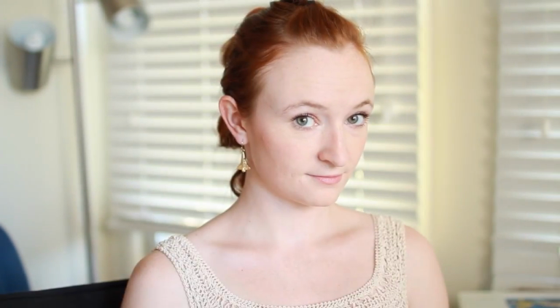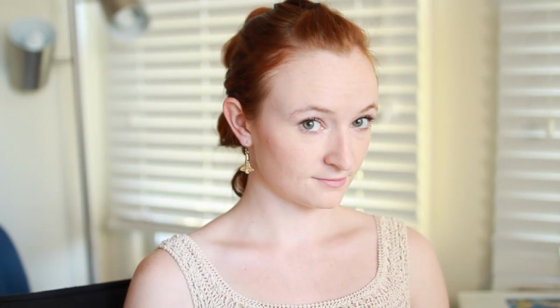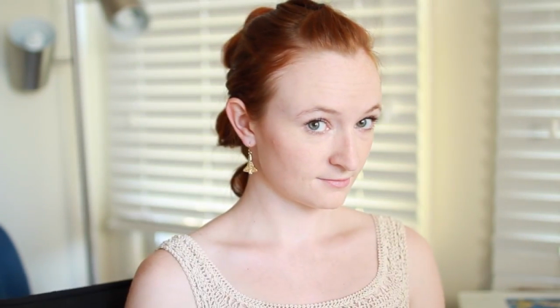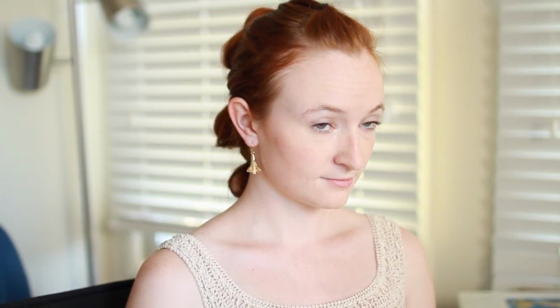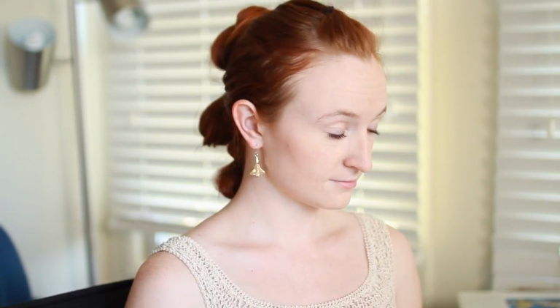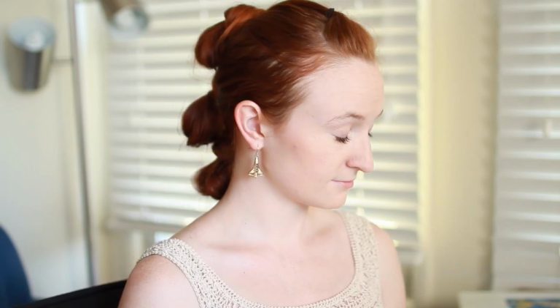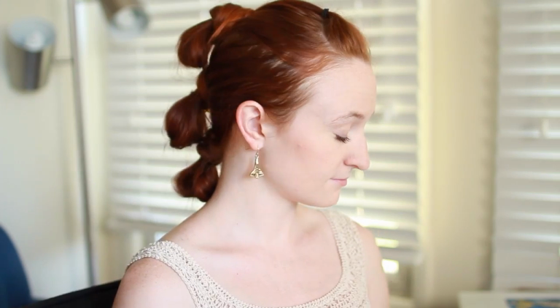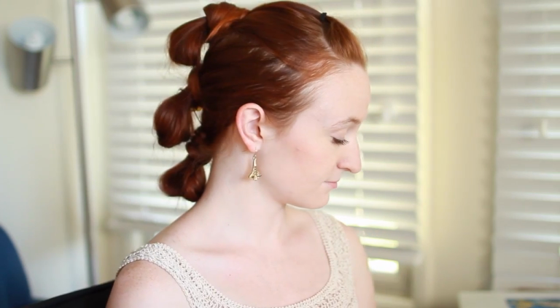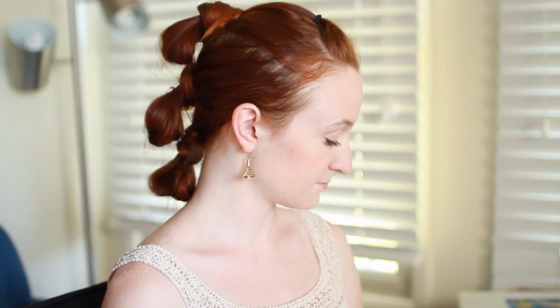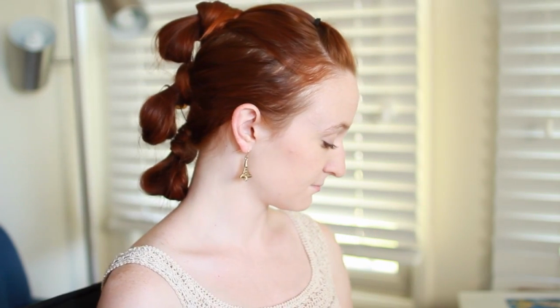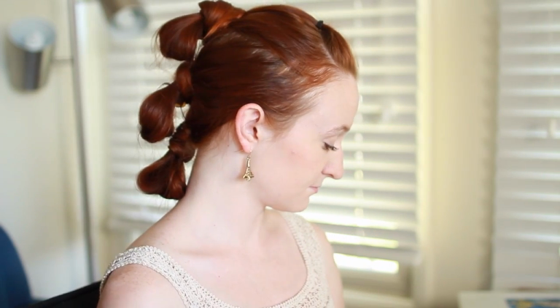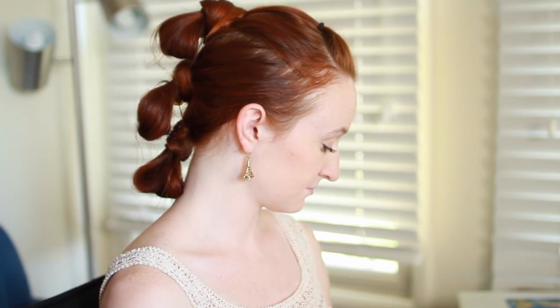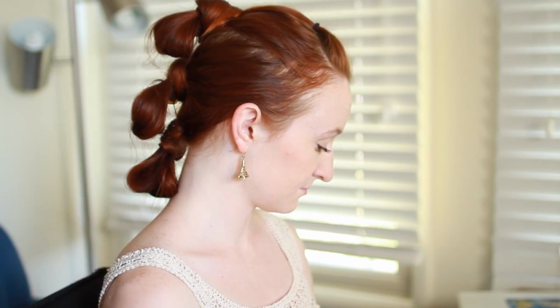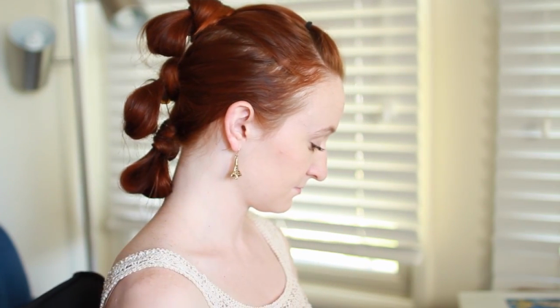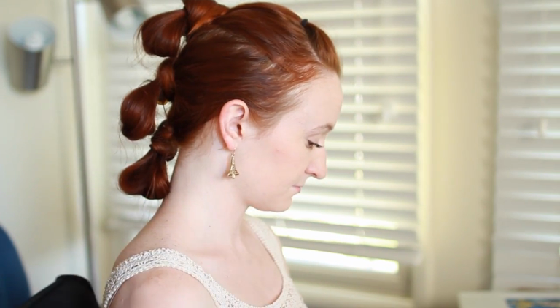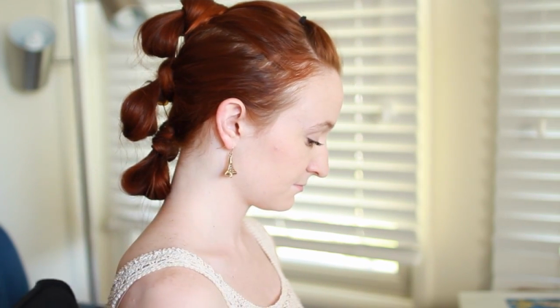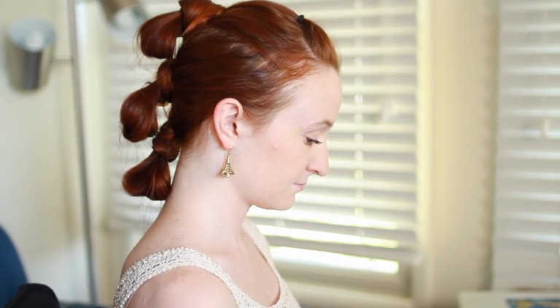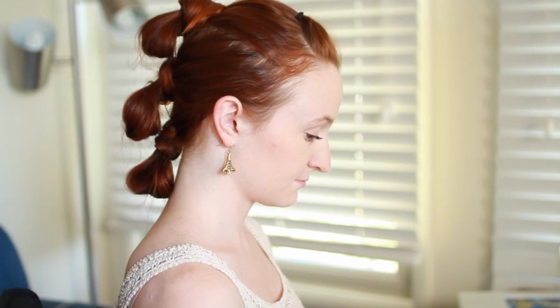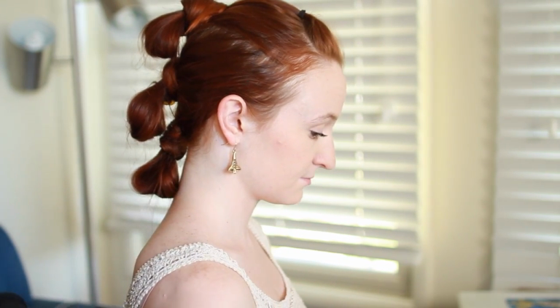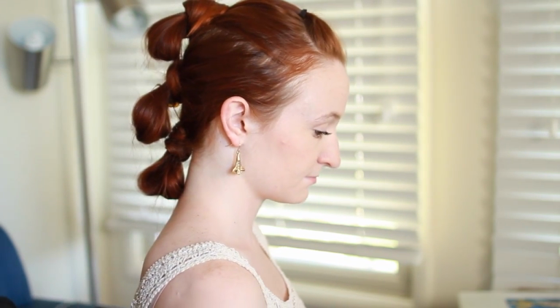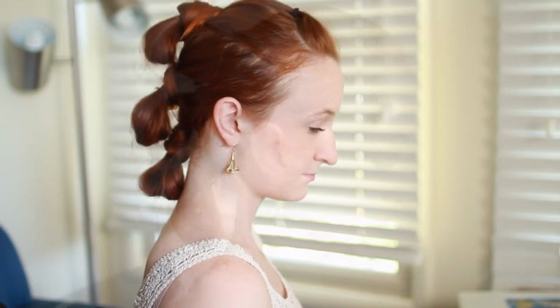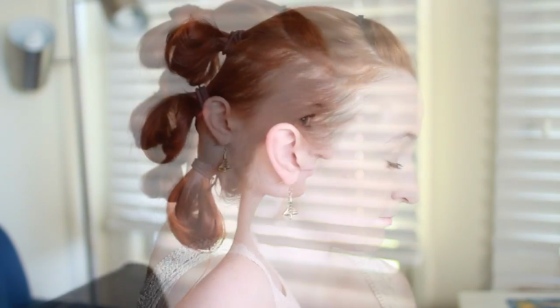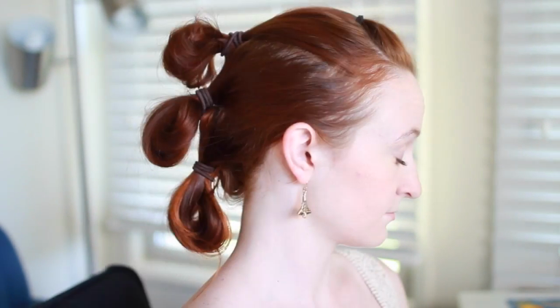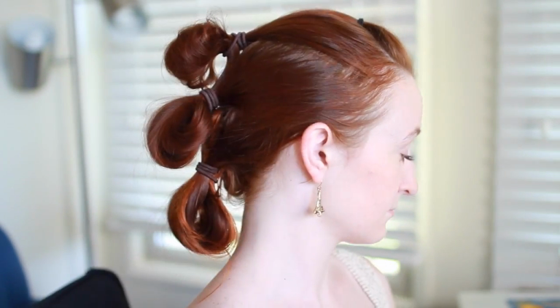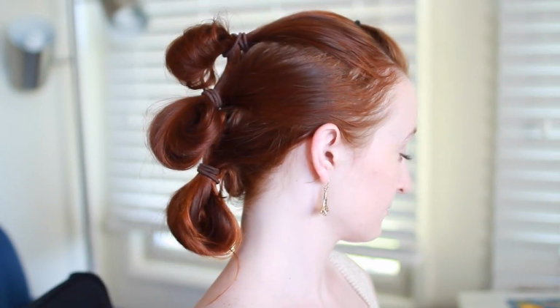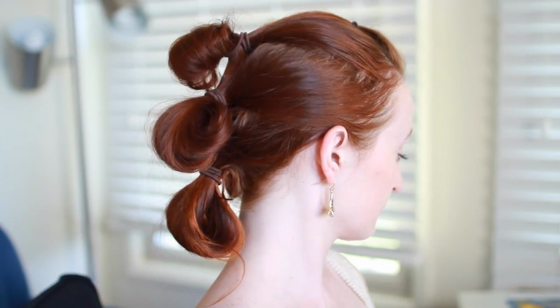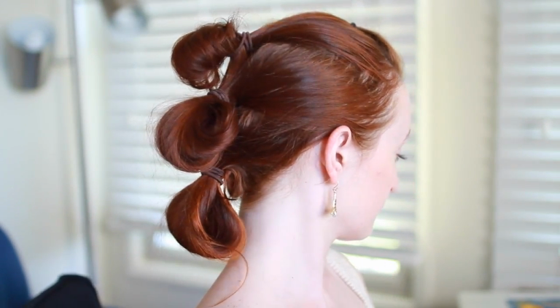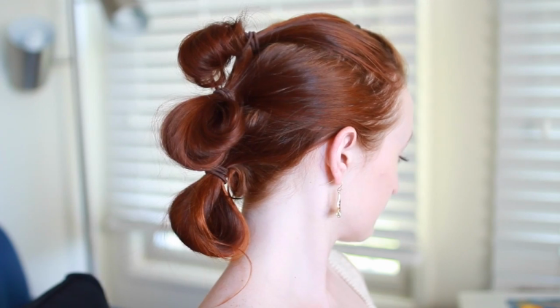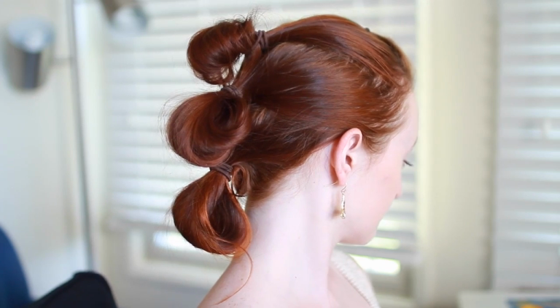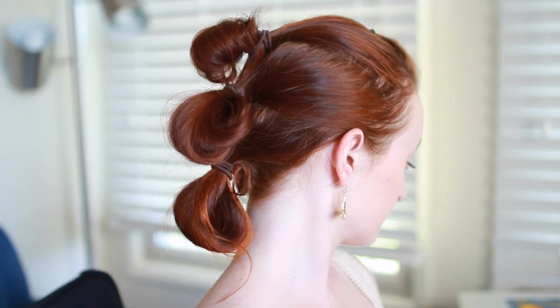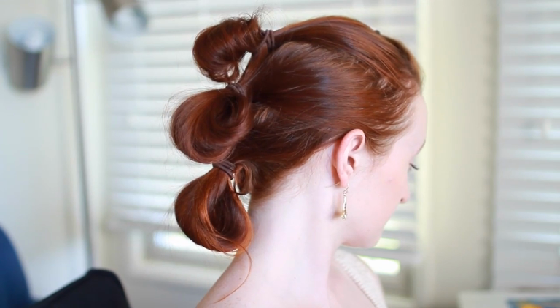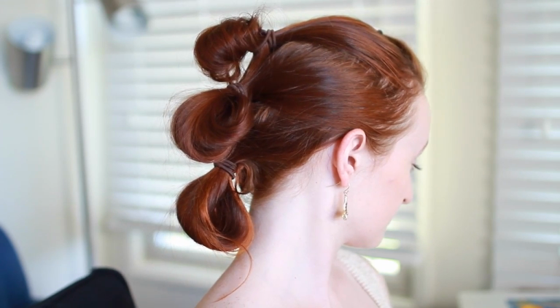Here's what Rey's hair looks like when finished — either as wrapped buns like in the movie, or with exposed hair ties for the adjusted technique.